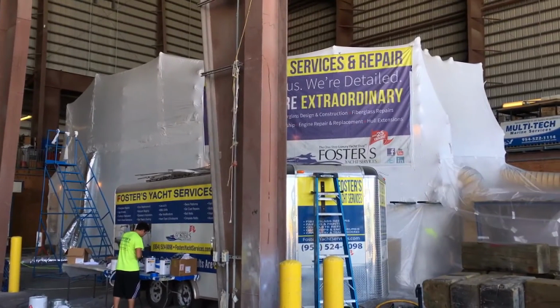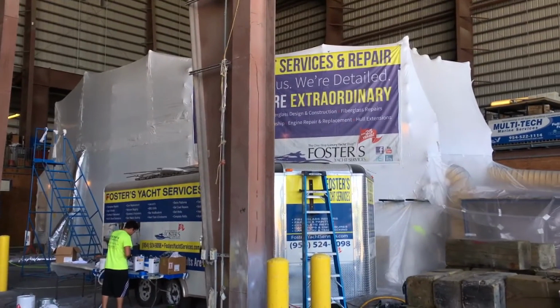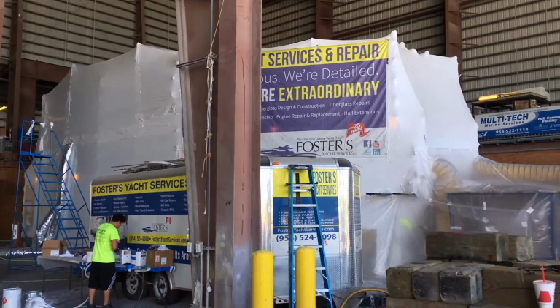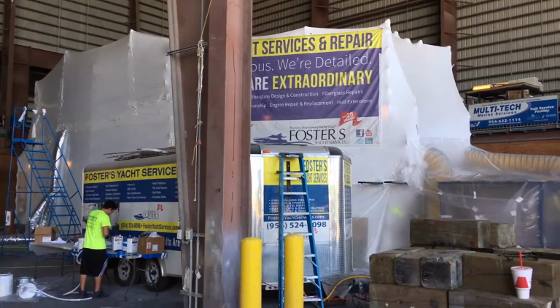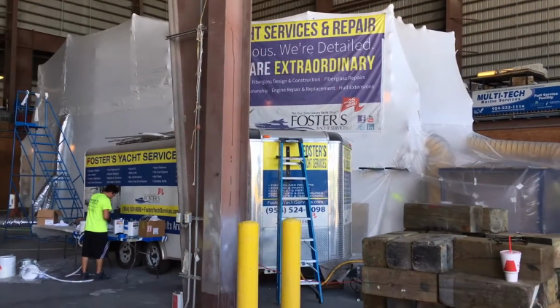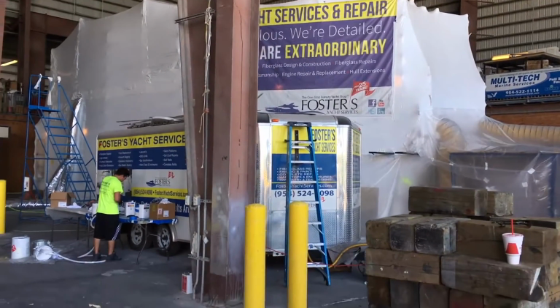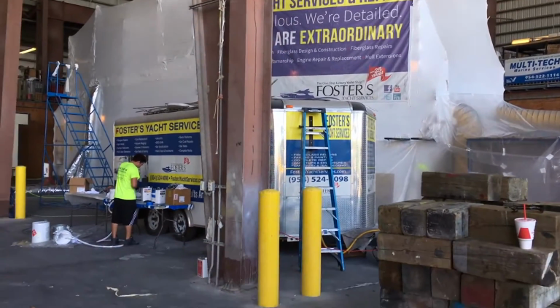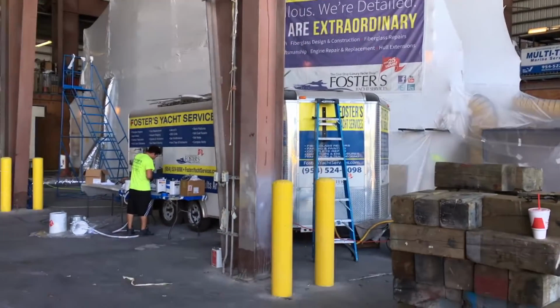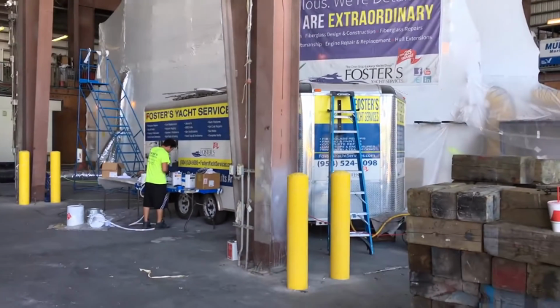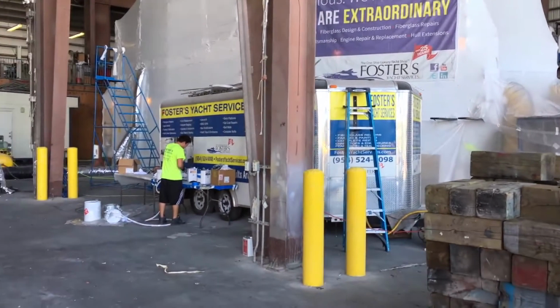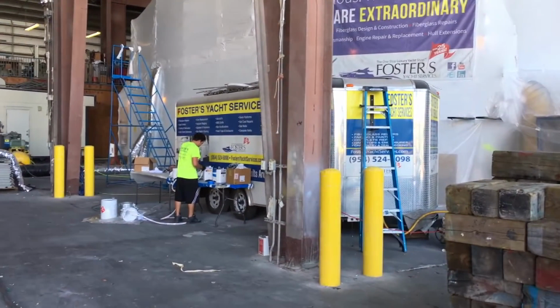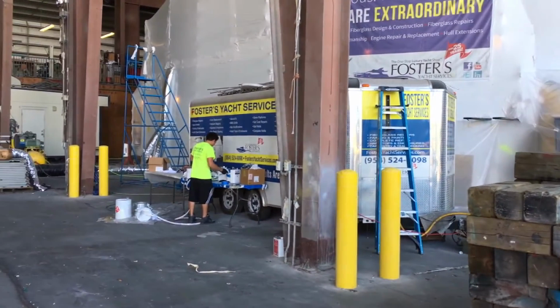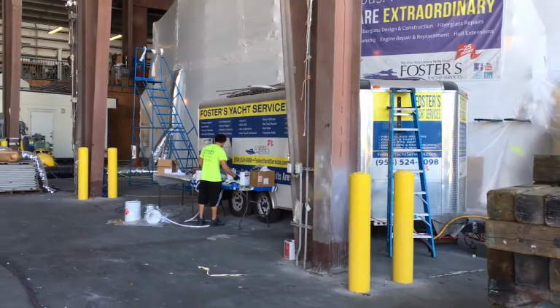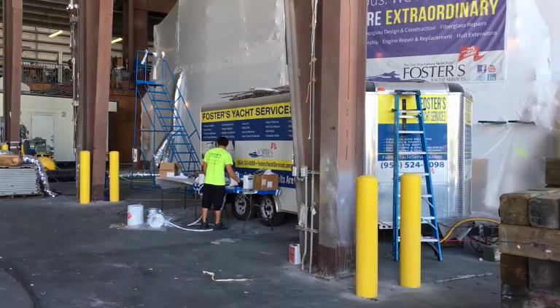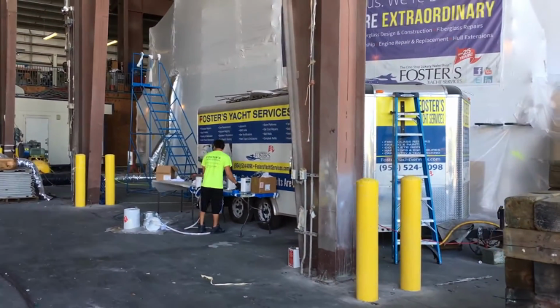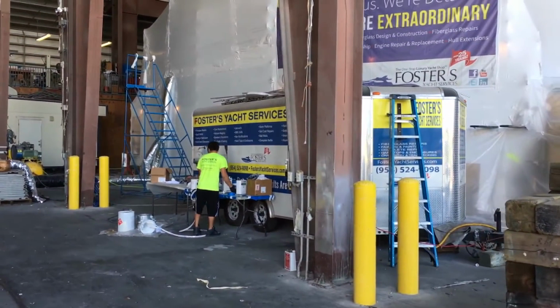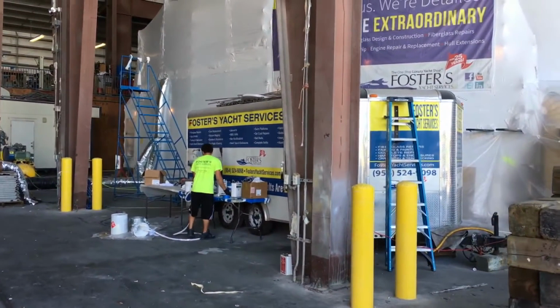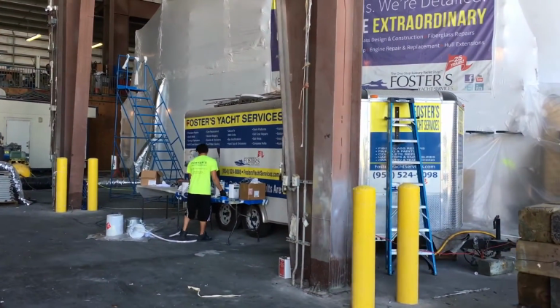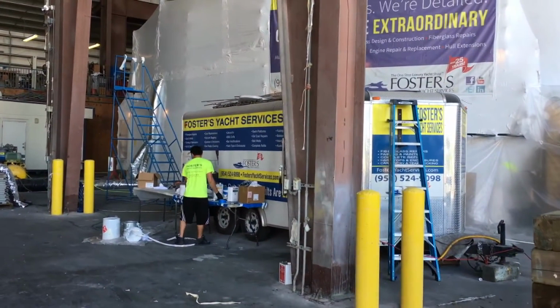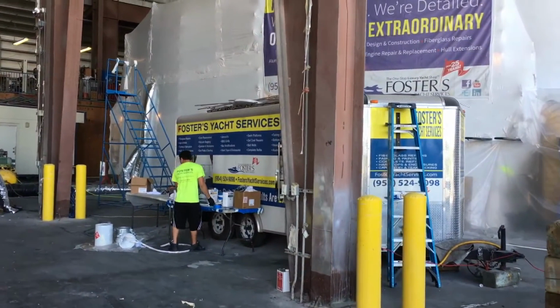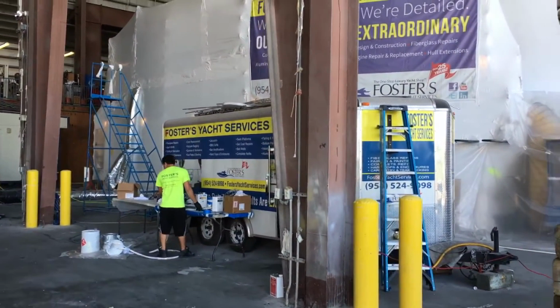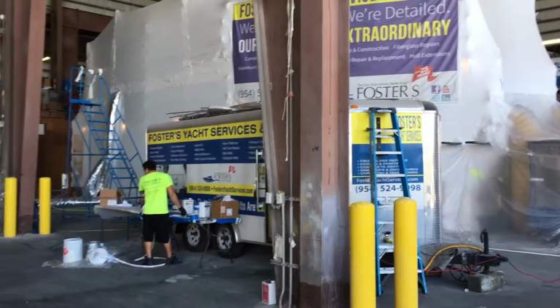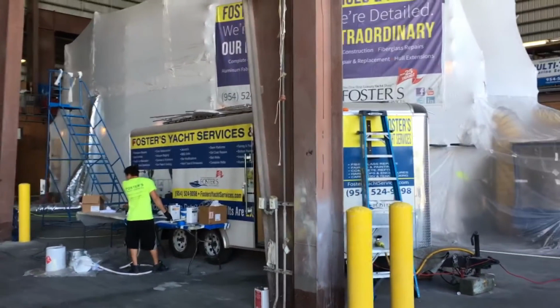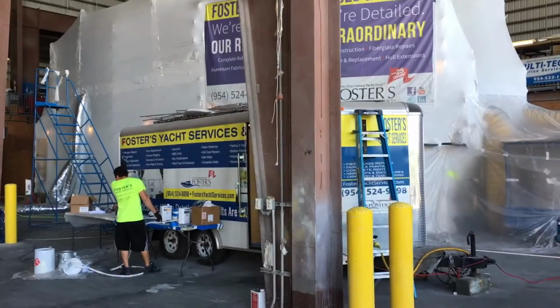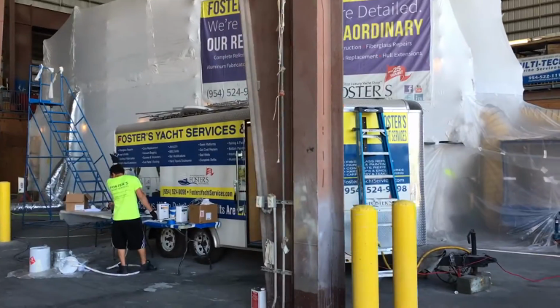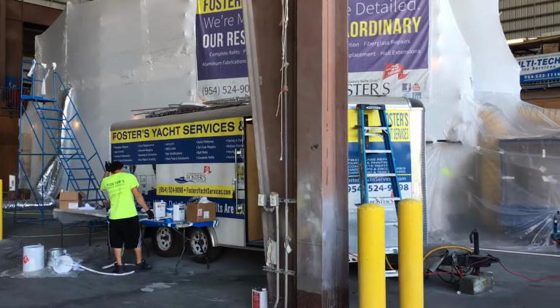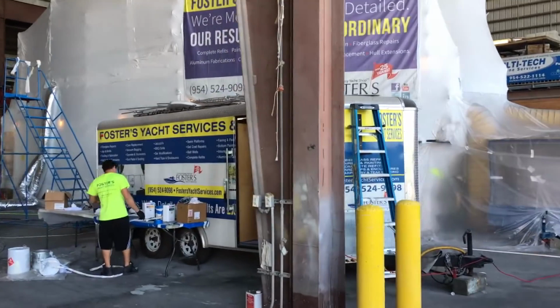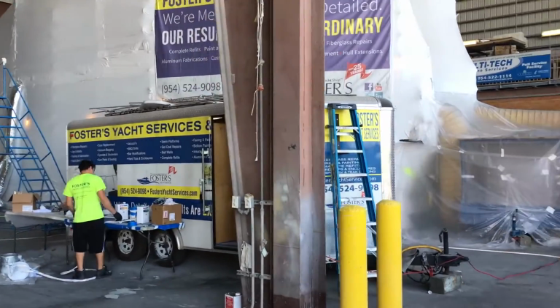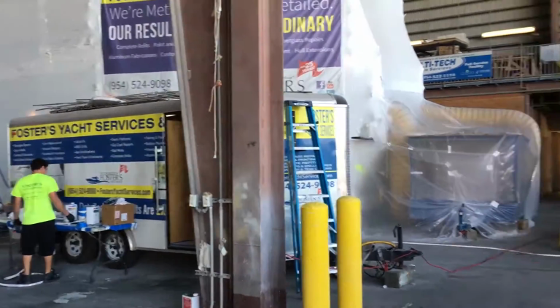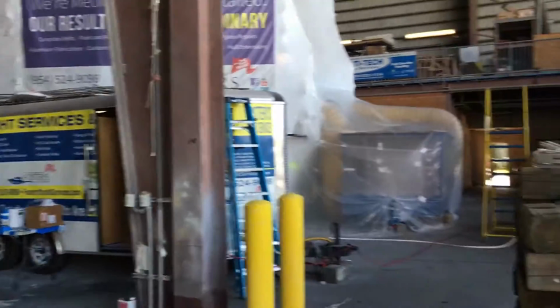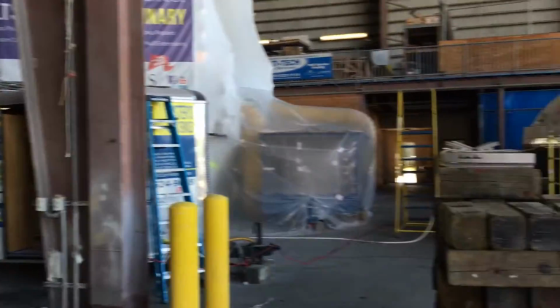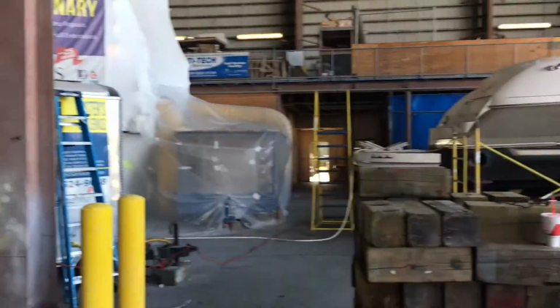You can see our paint trailer and our mobile trailer is activated over here, doing all the sand, prime, paint, and re-non-skid.